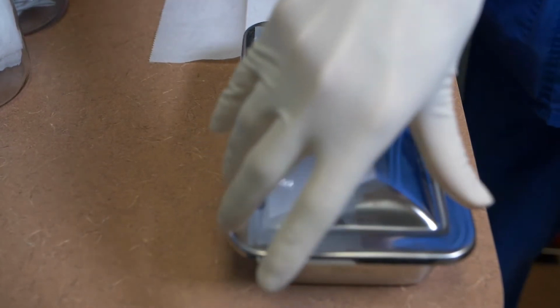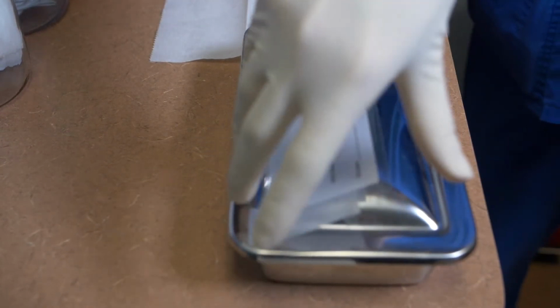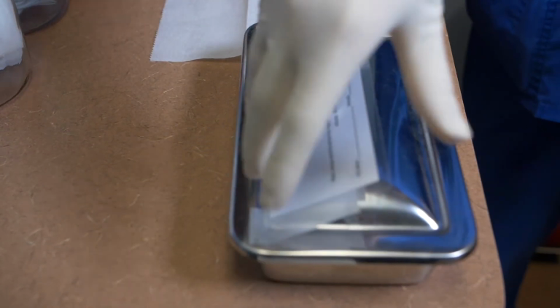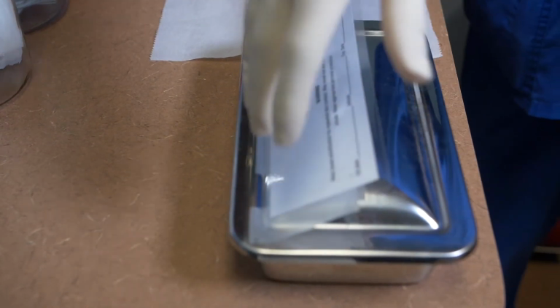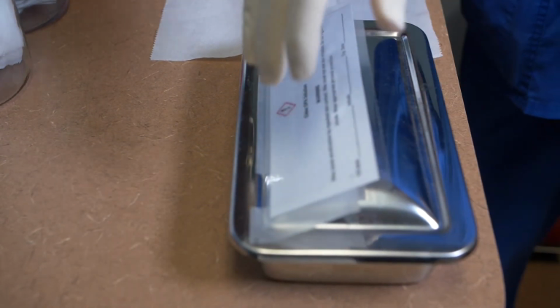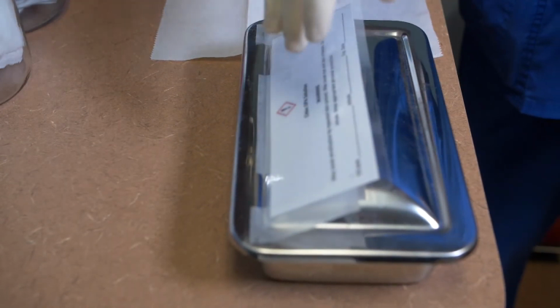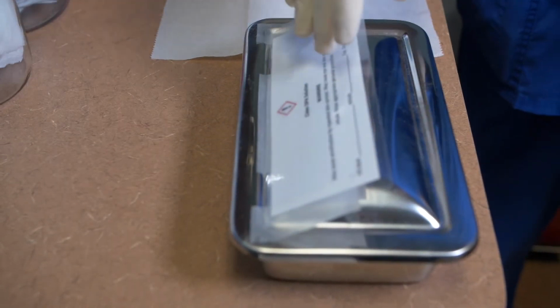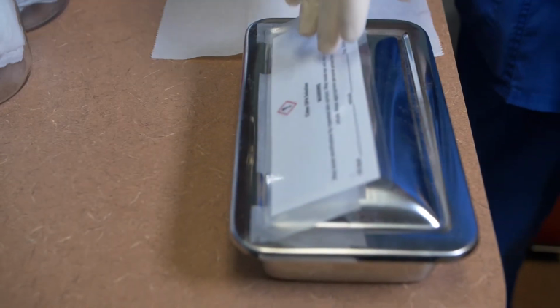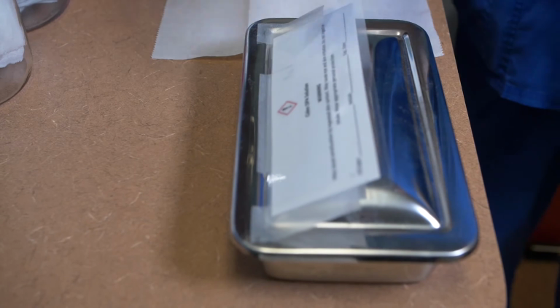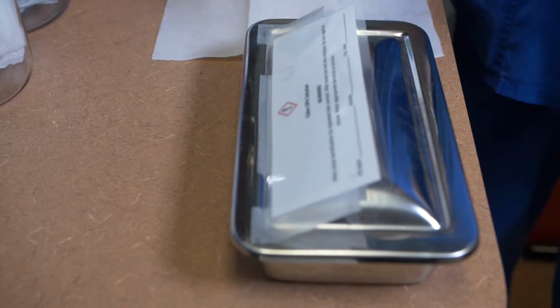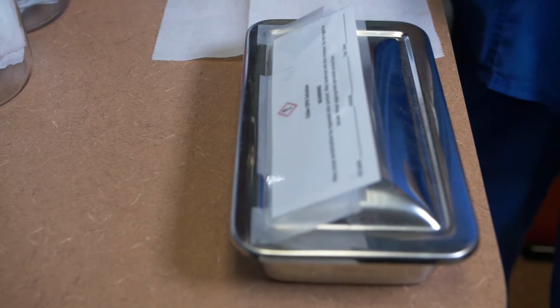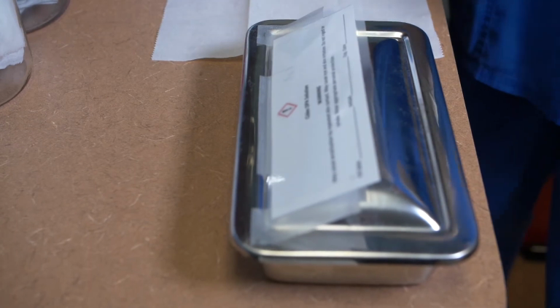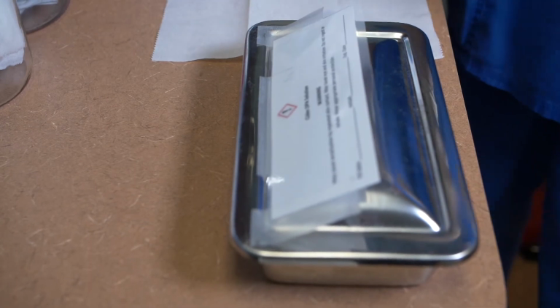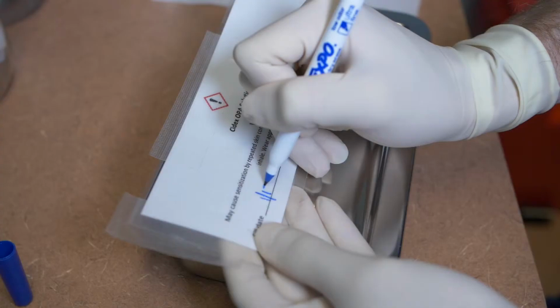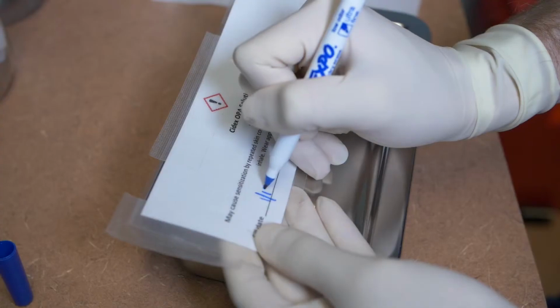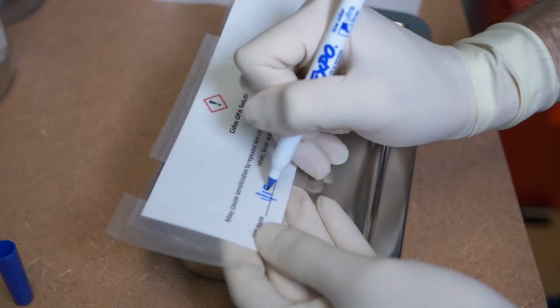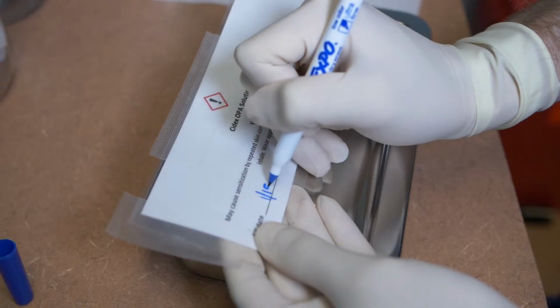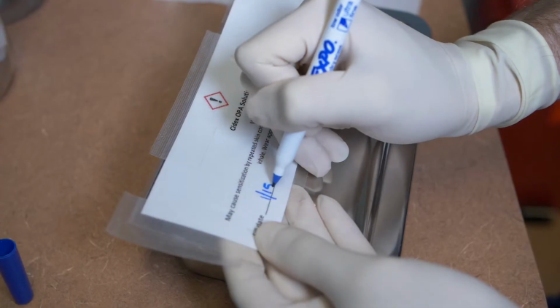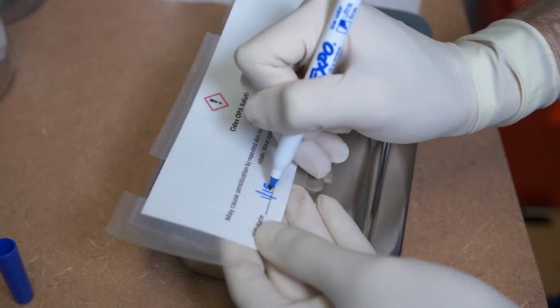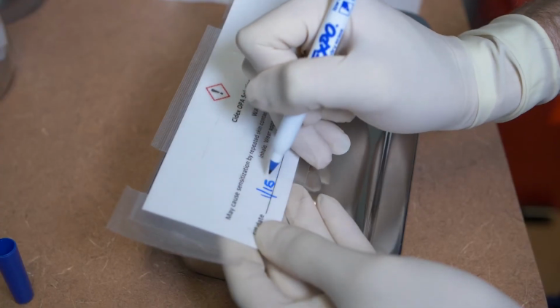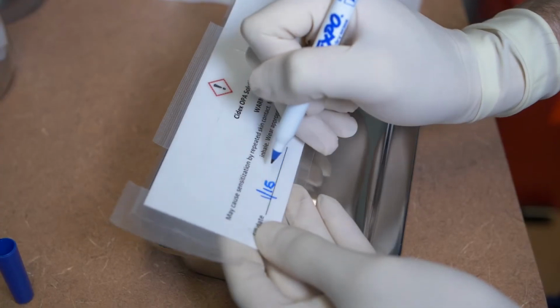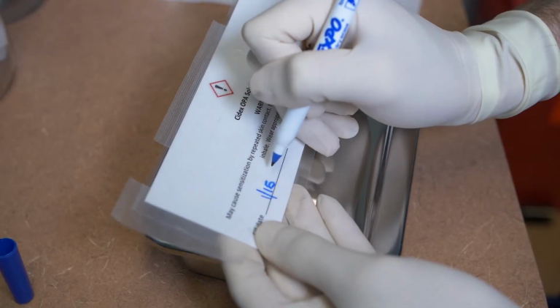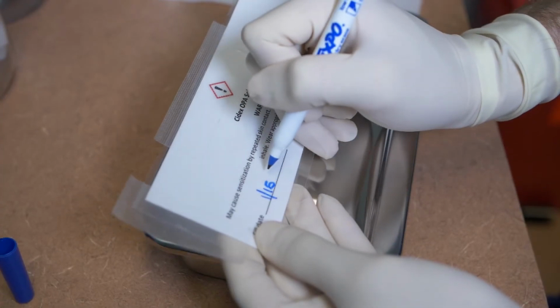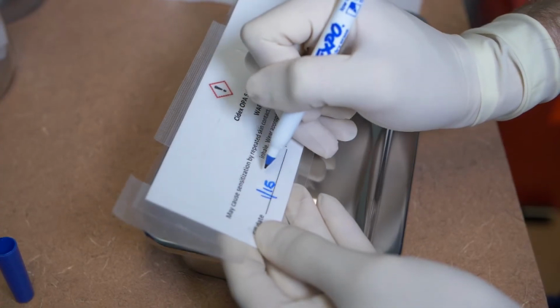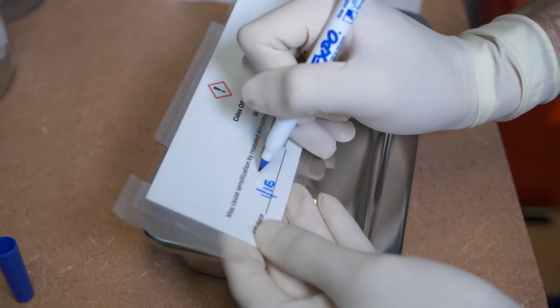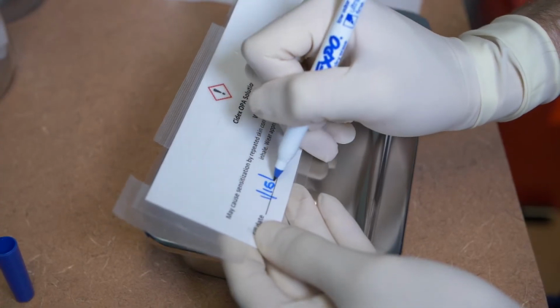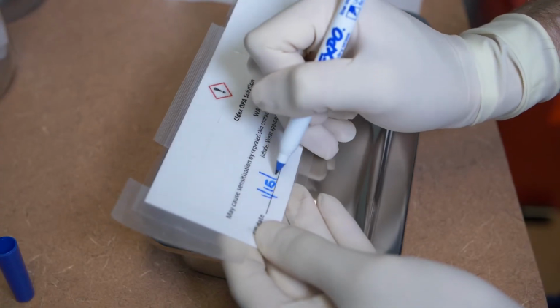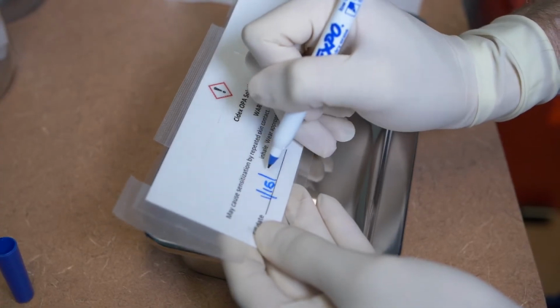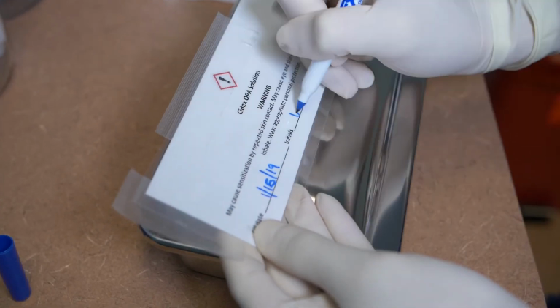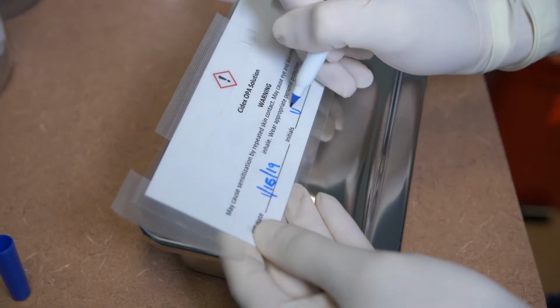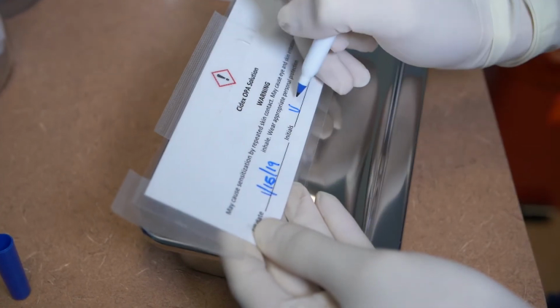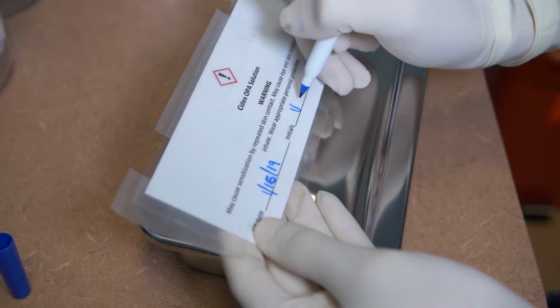Label with the name of the solution, the date and time required per the manufacturer, and initial.